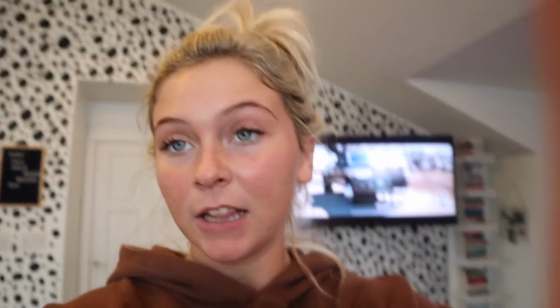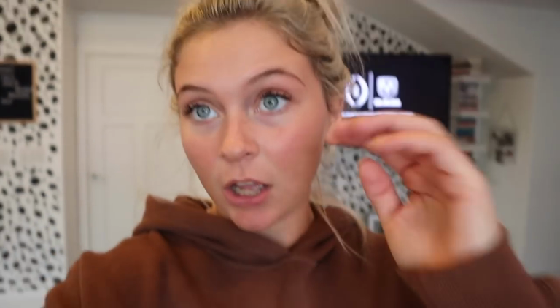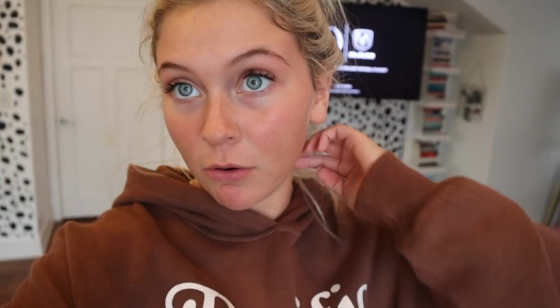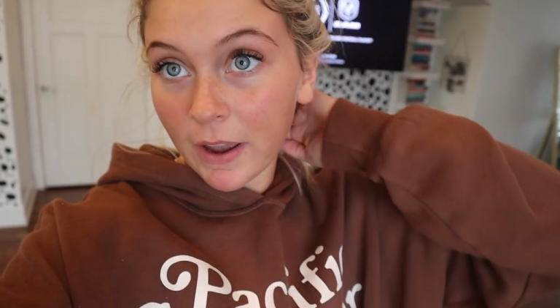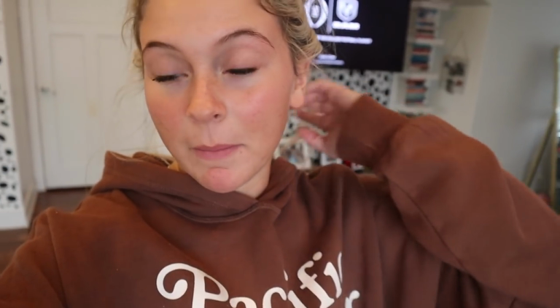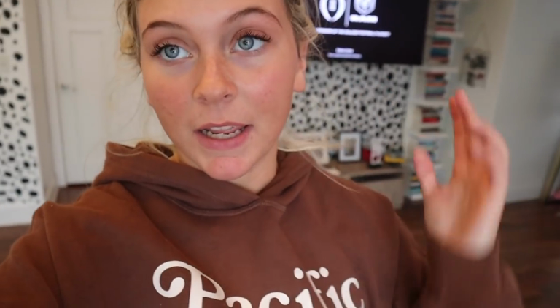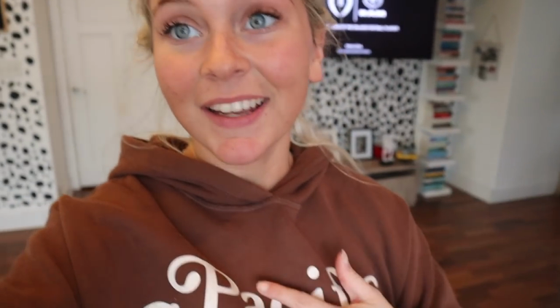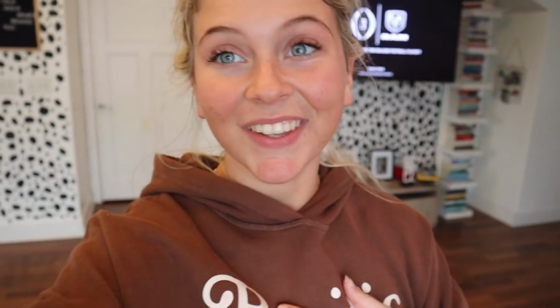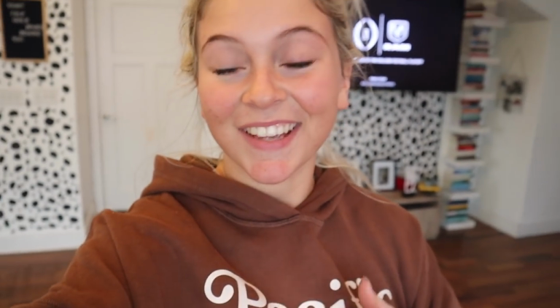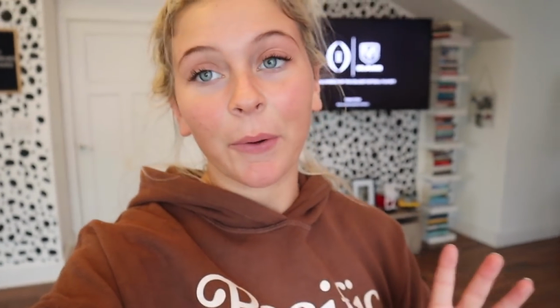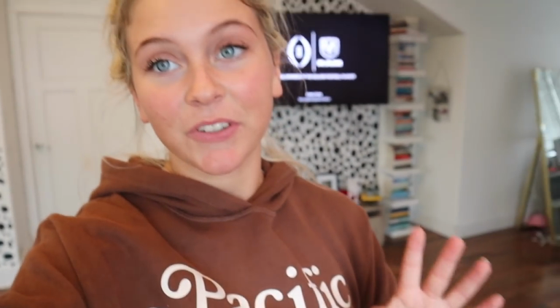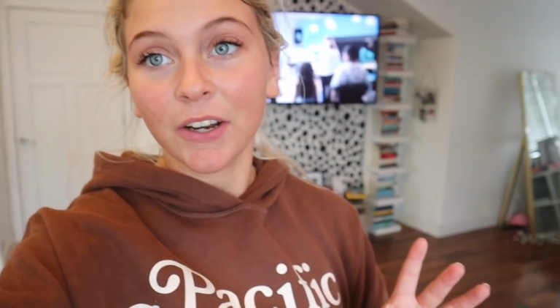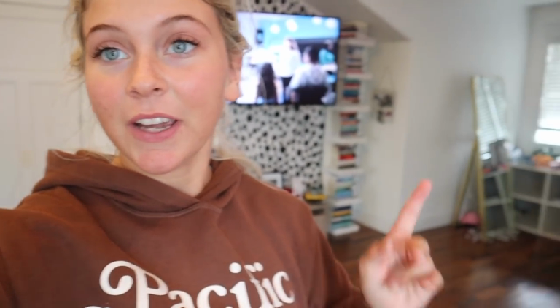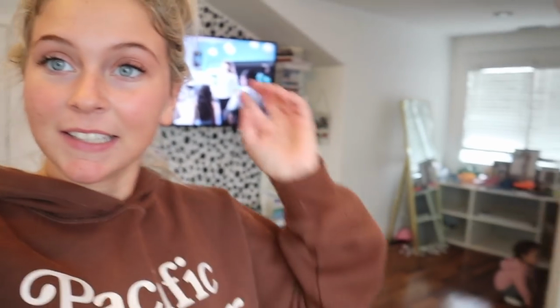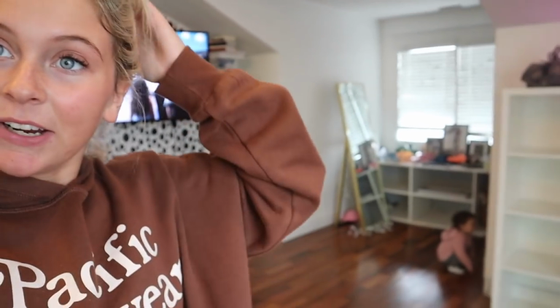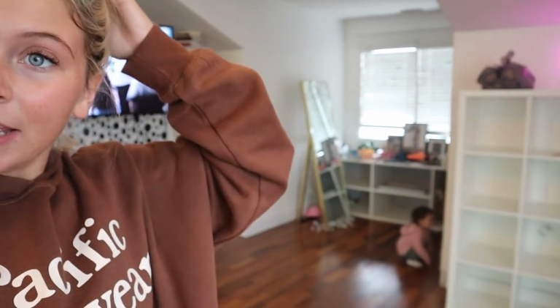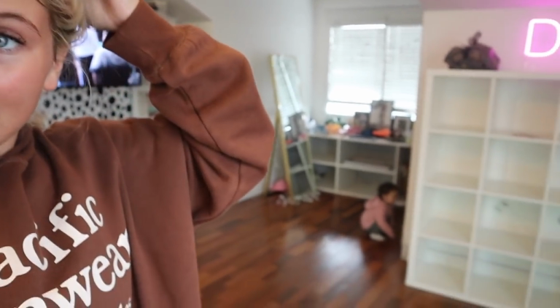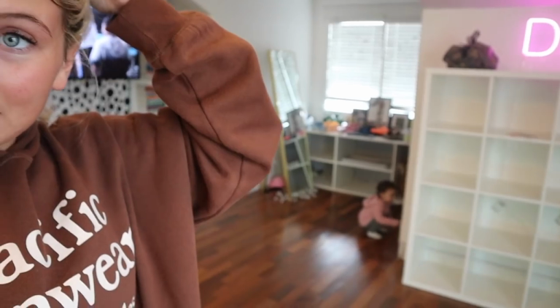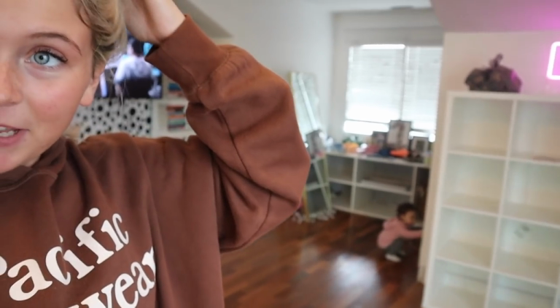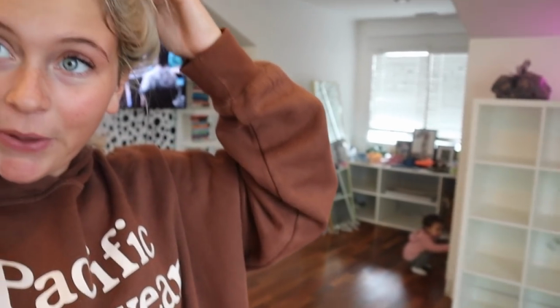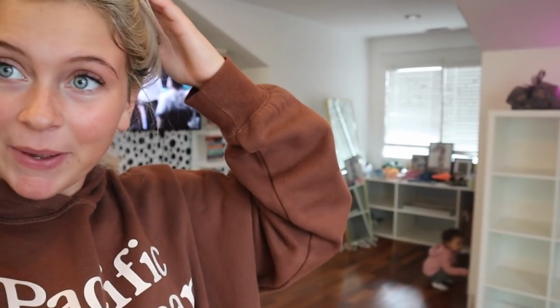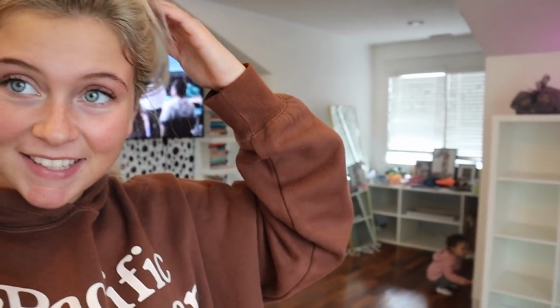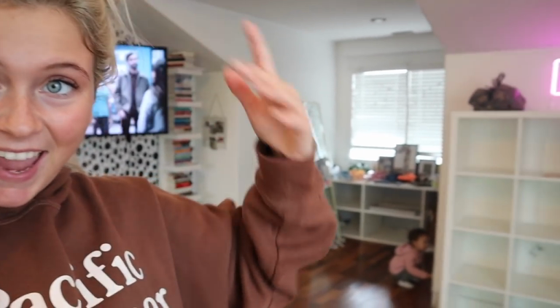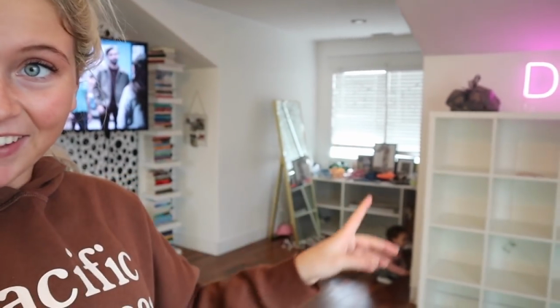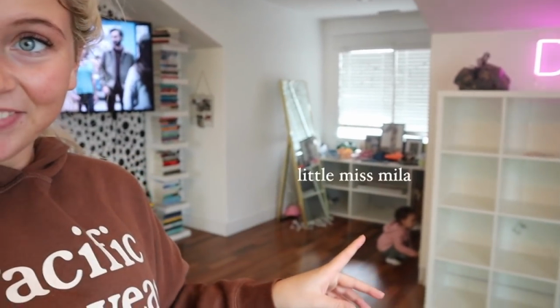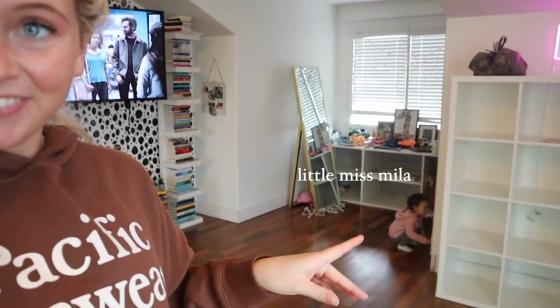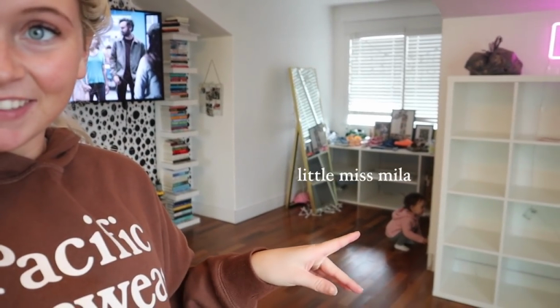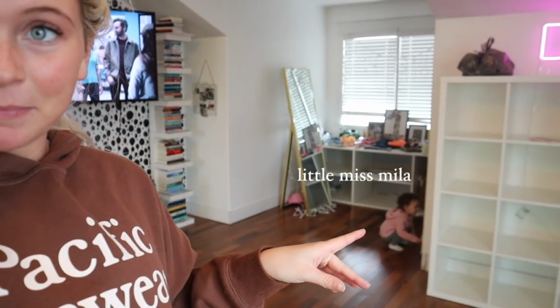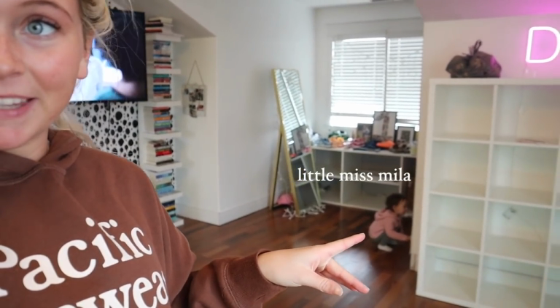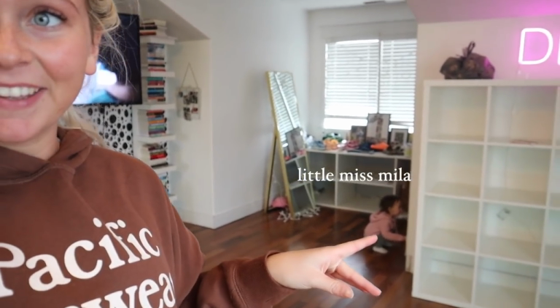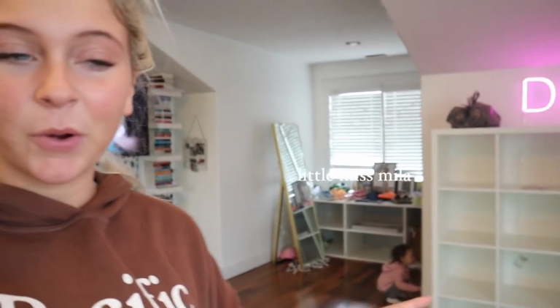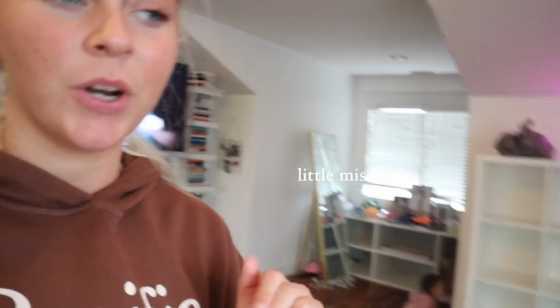Hello everybody, it's hours later. If you guys hear somebody going — what is that? — that's Mila in the corner.